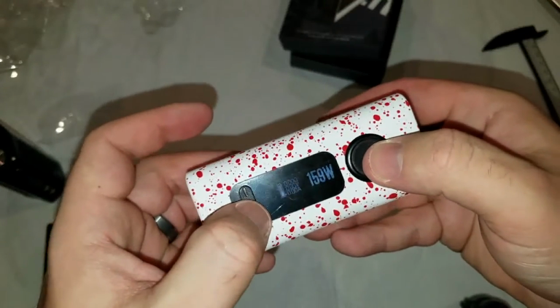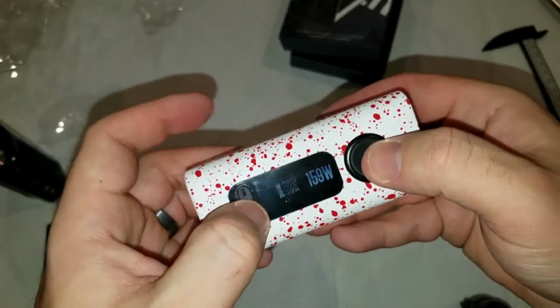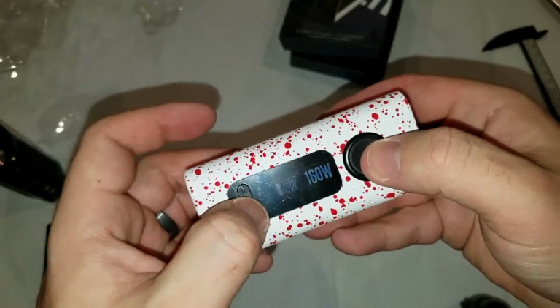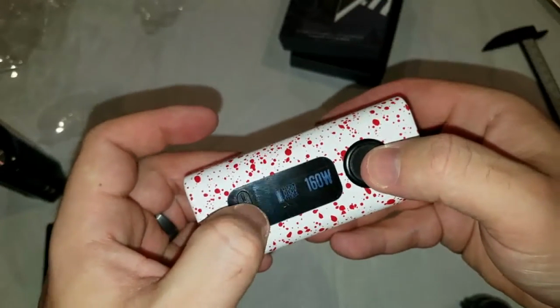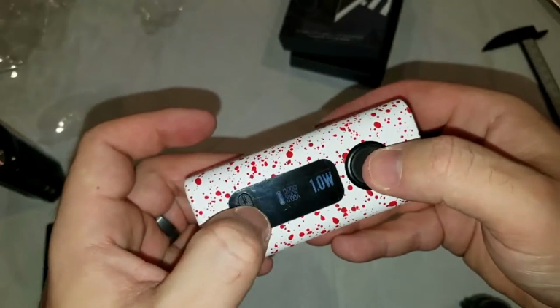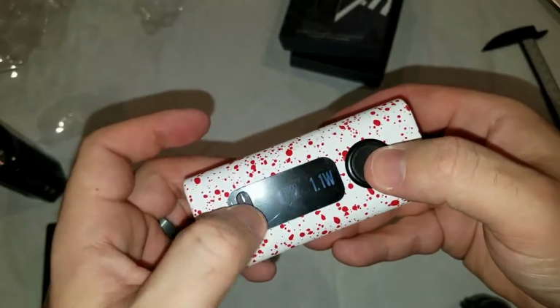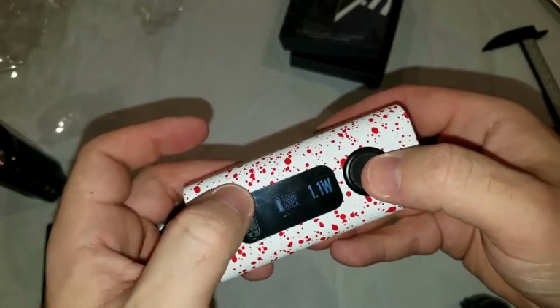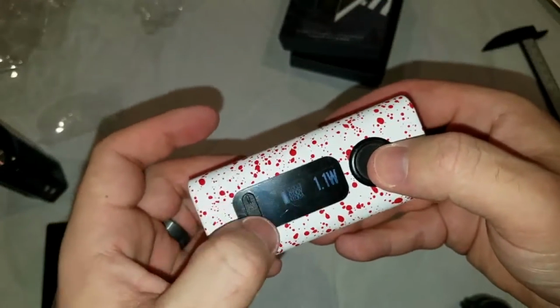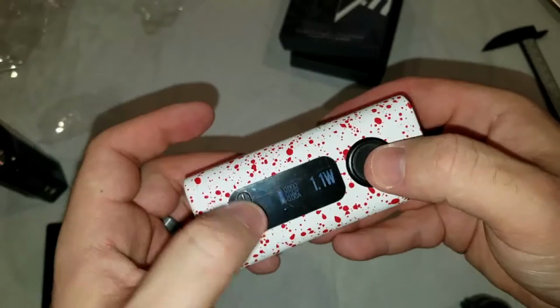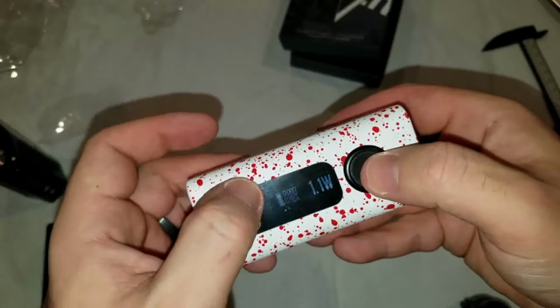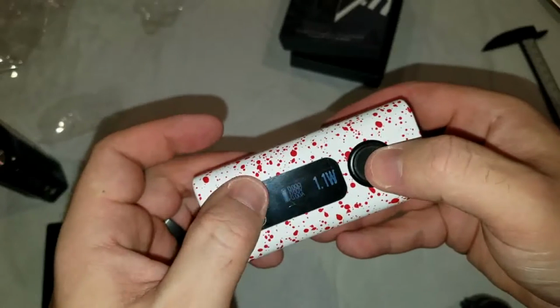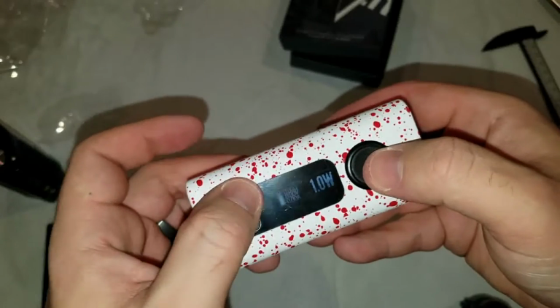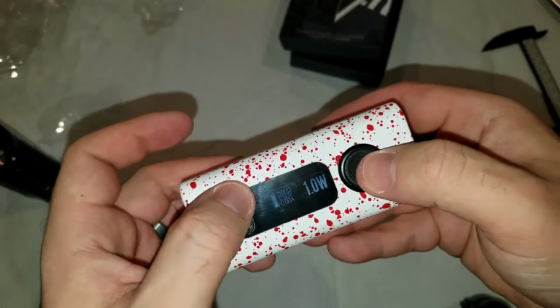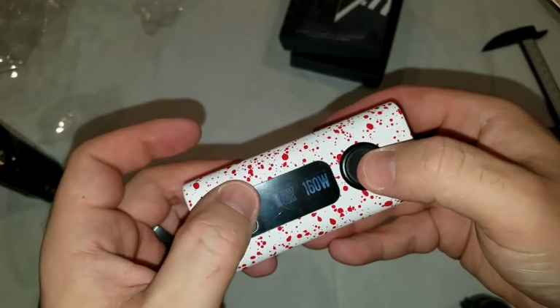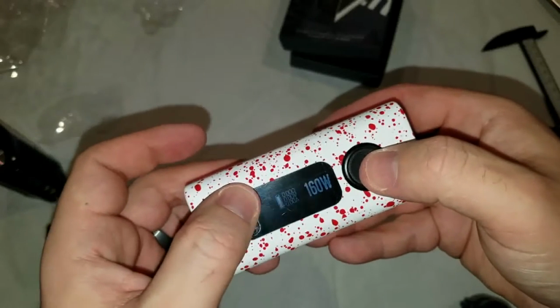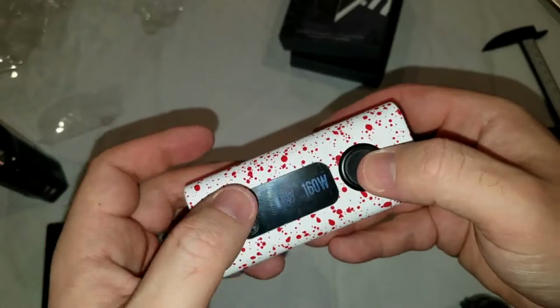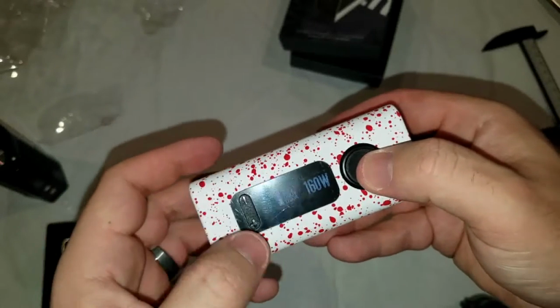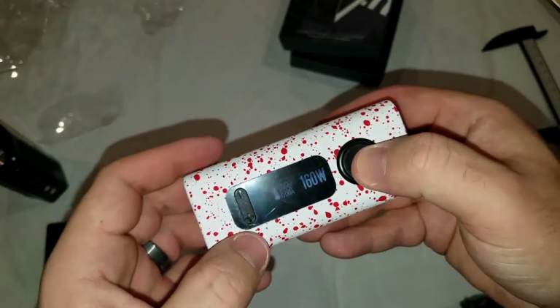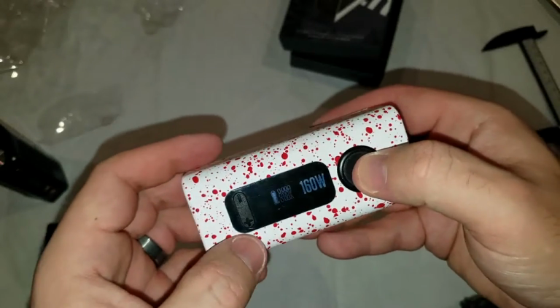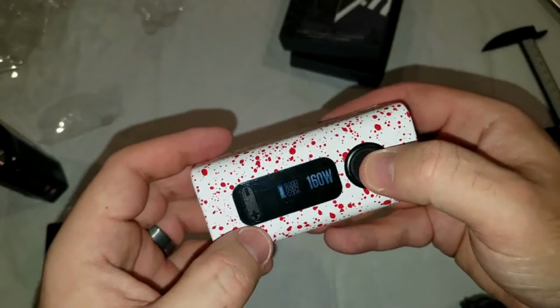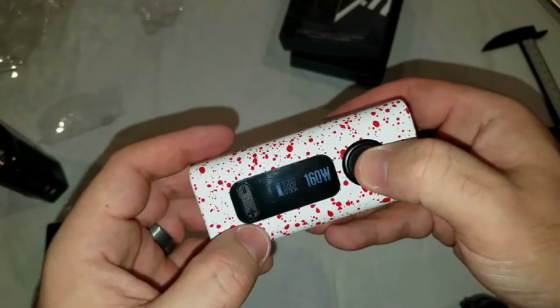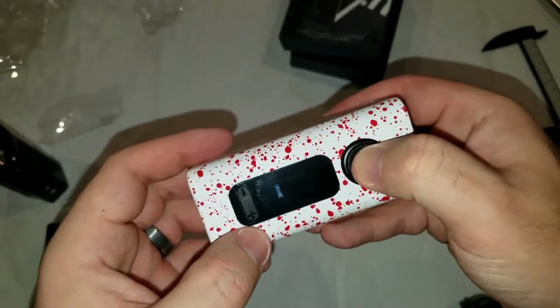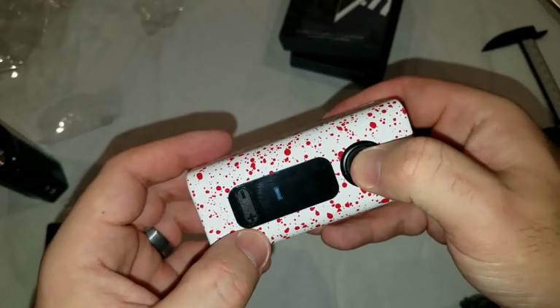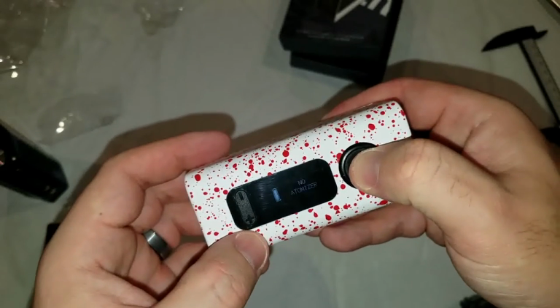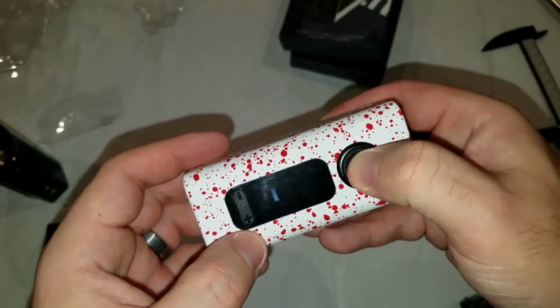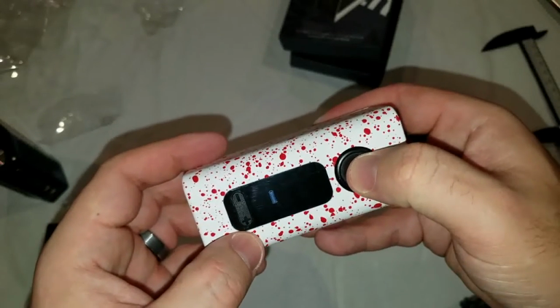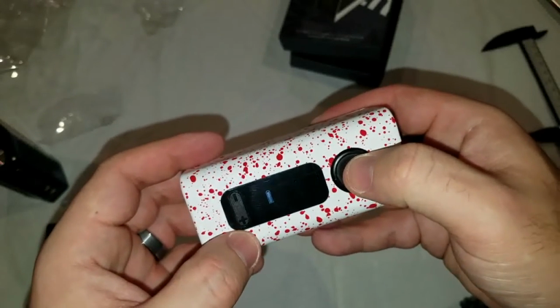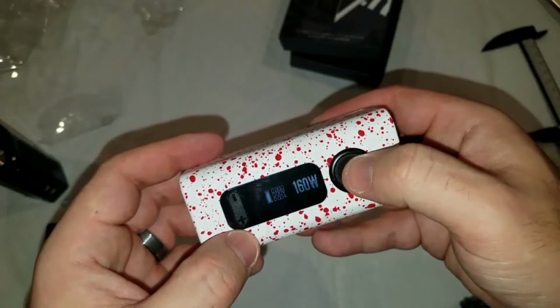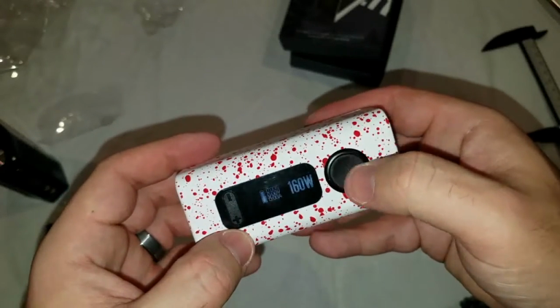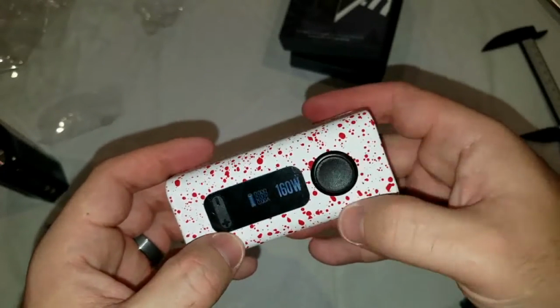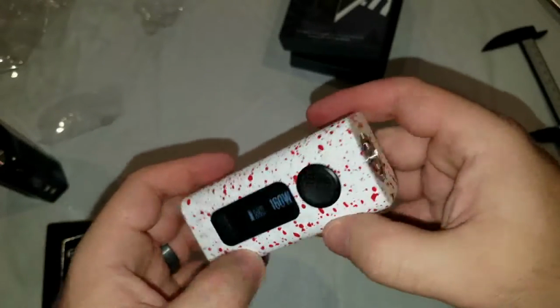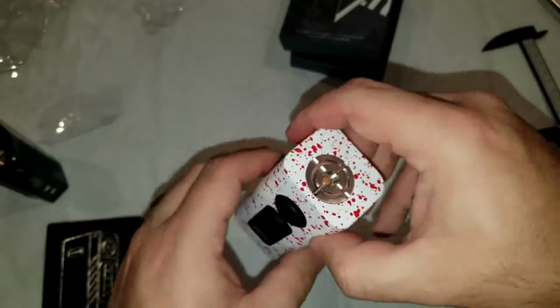Starts up right there at 160. Then it cycles back around if you do that. It should say no atomizer — beautiful.